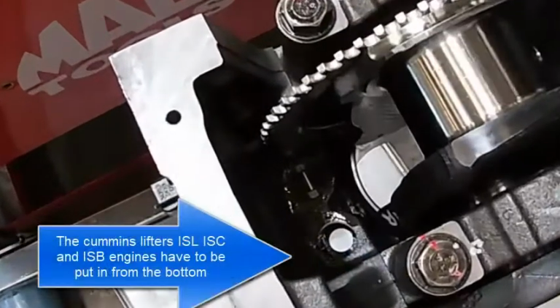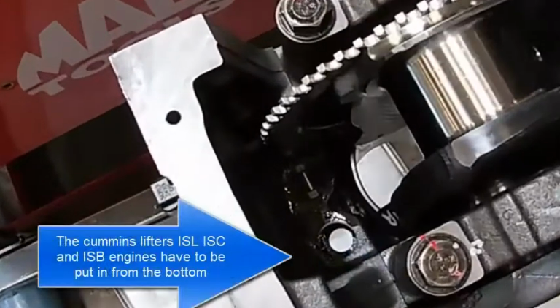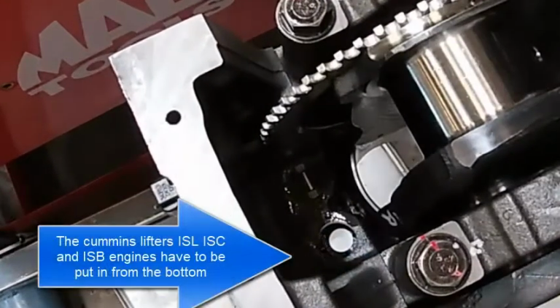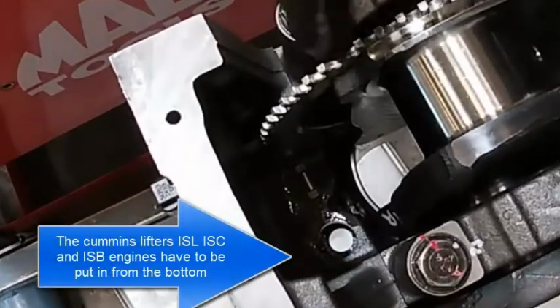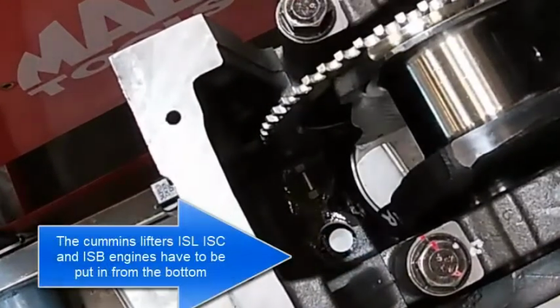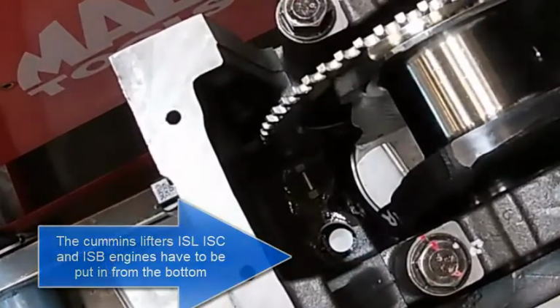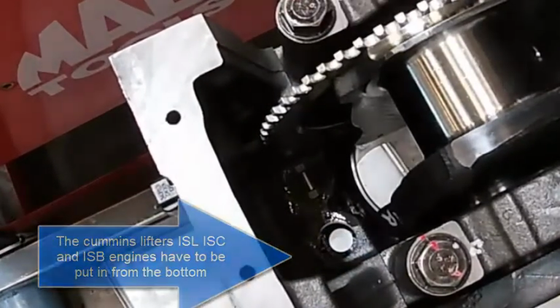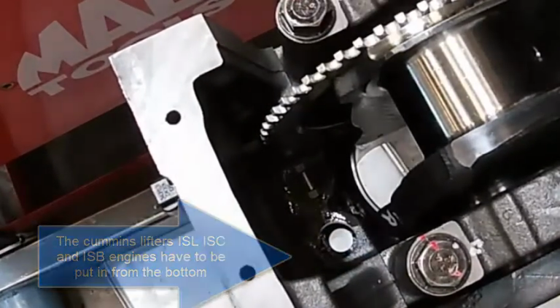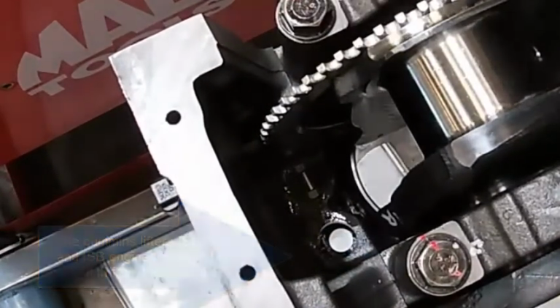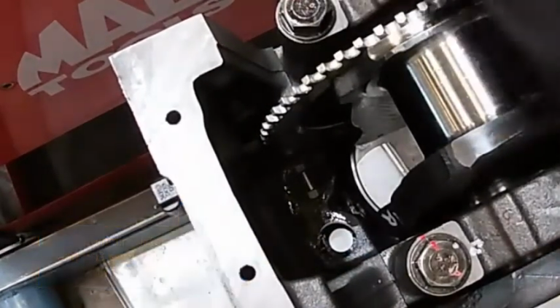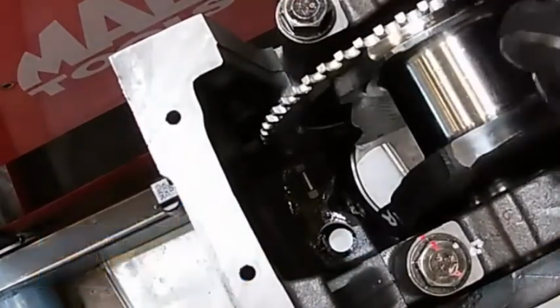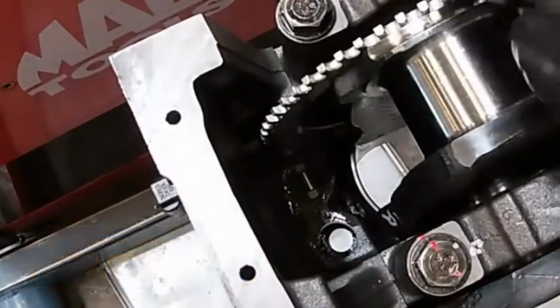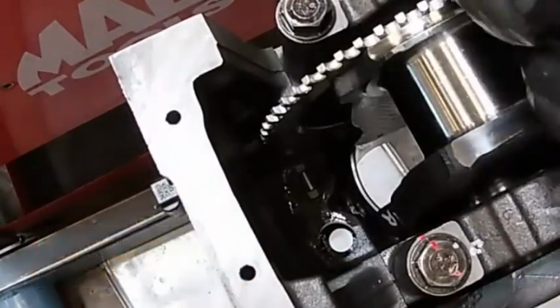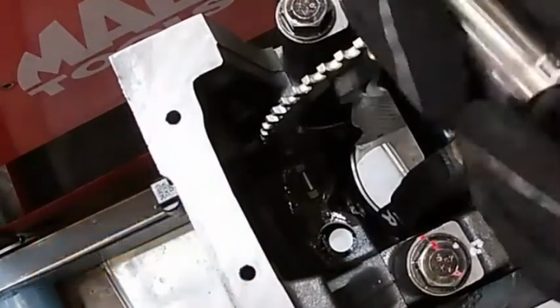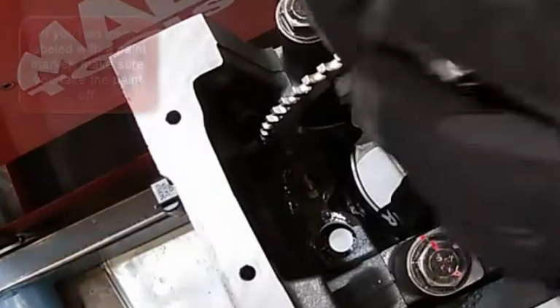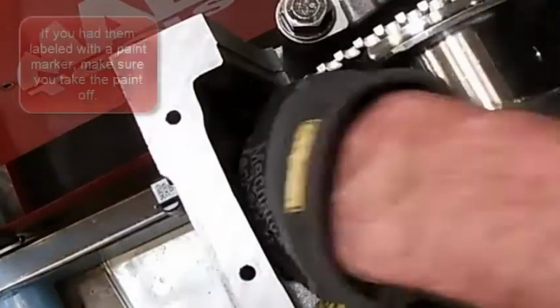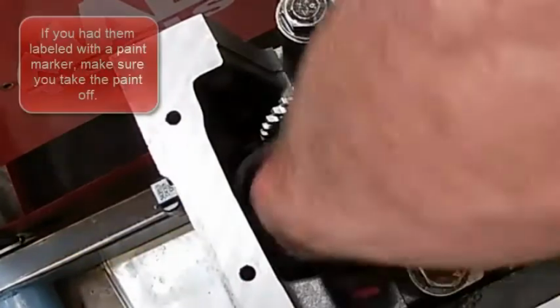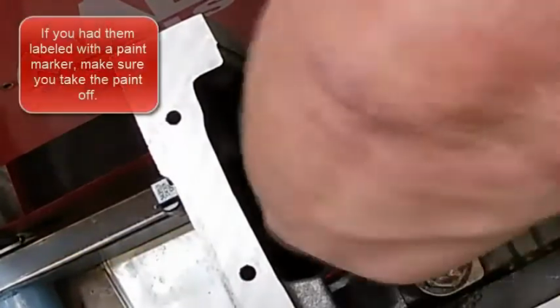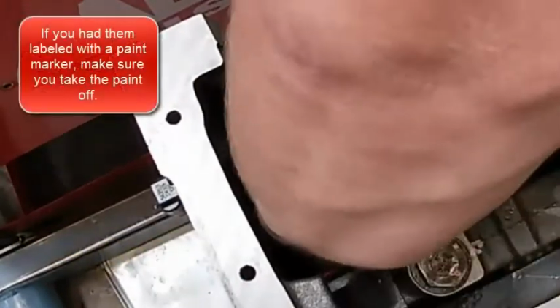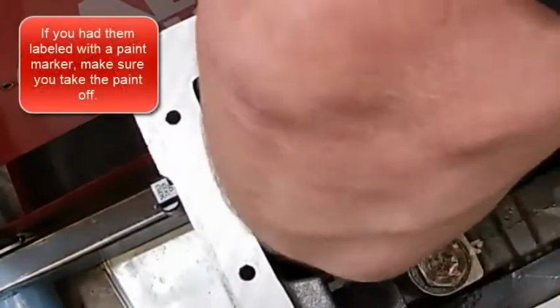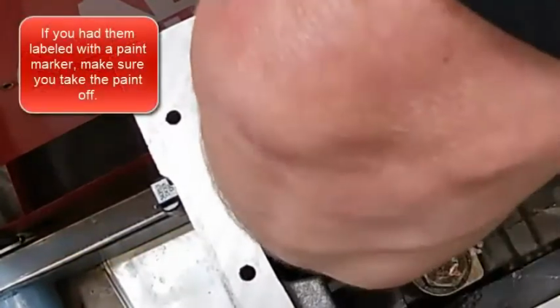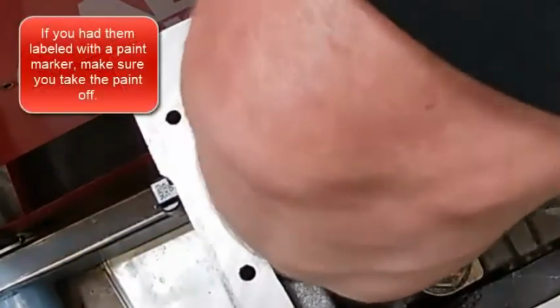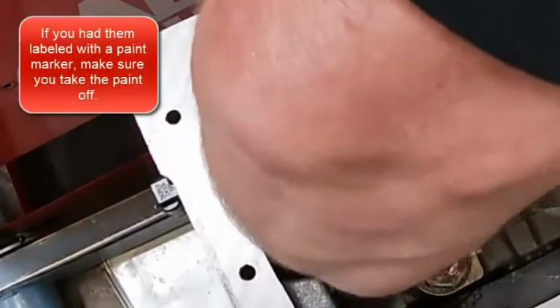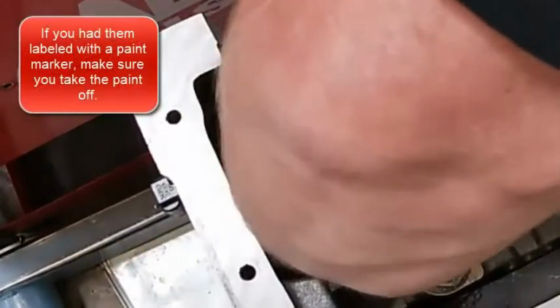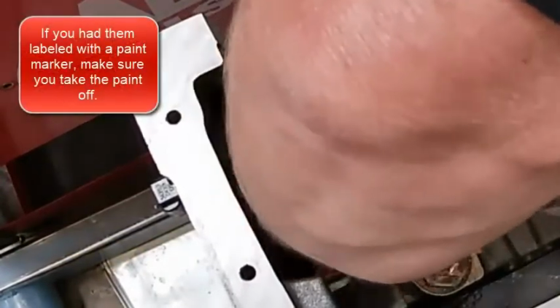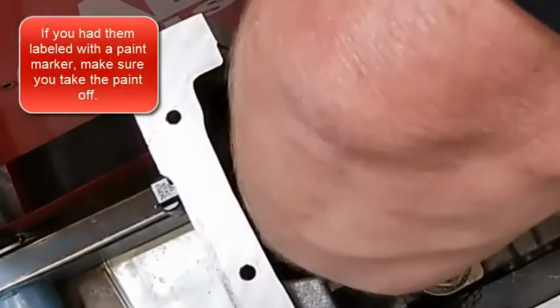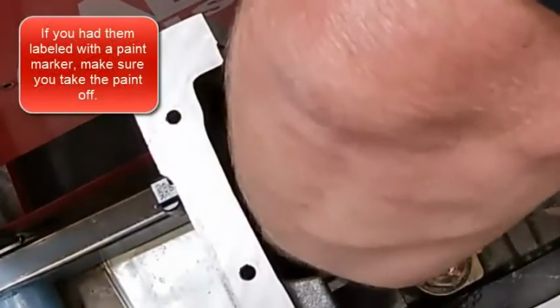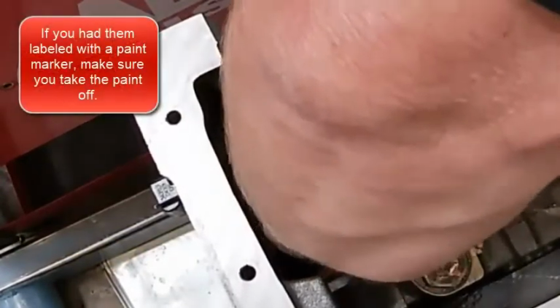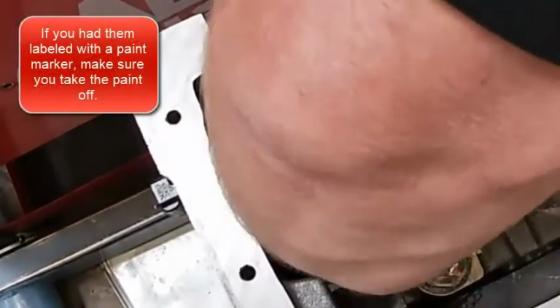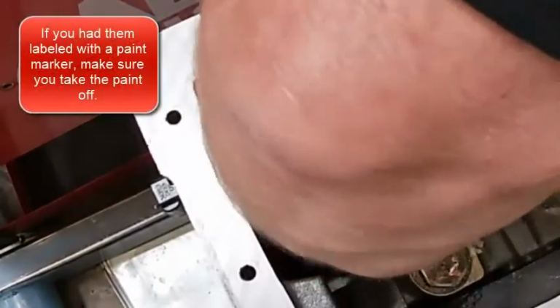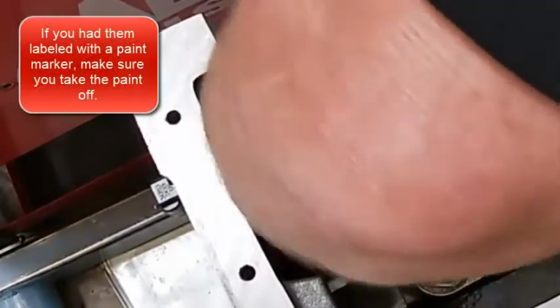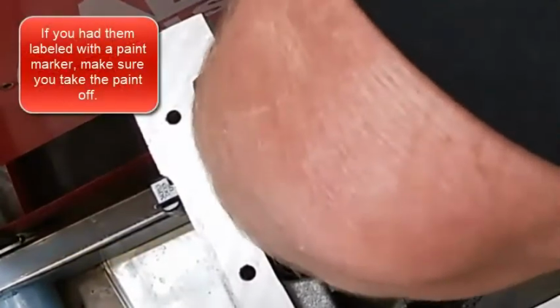It fell down in there — you can kind of see it in there. Here's intake. We've got them labeled and I have to paint off them.